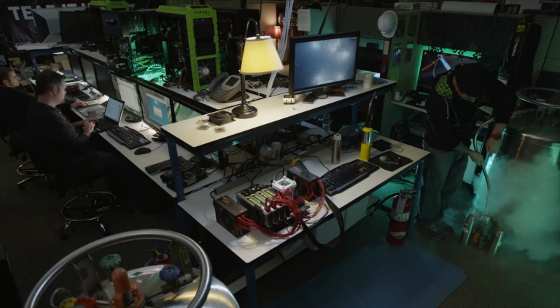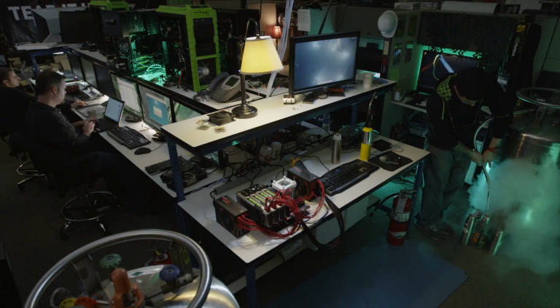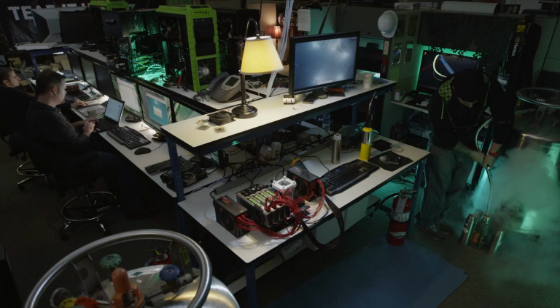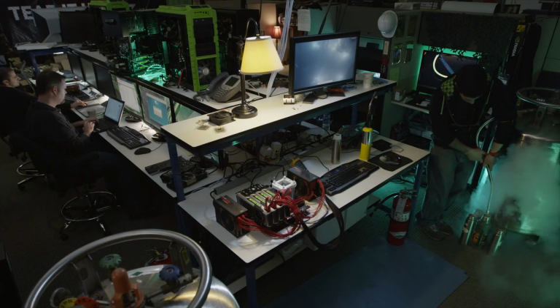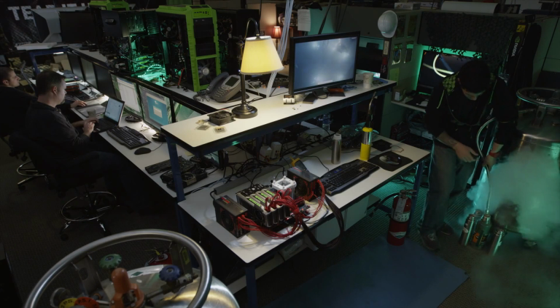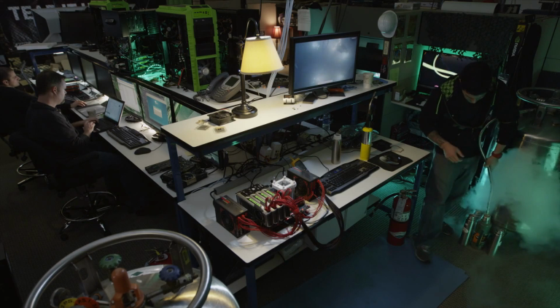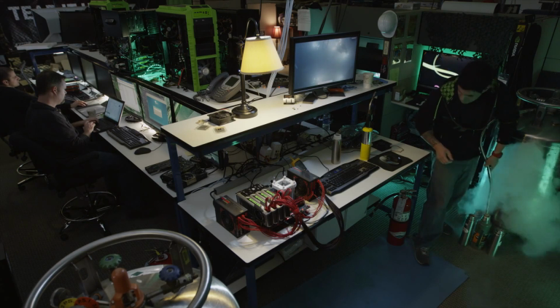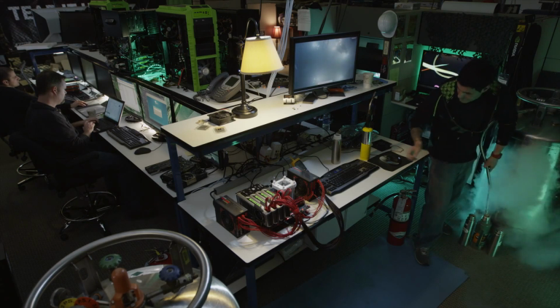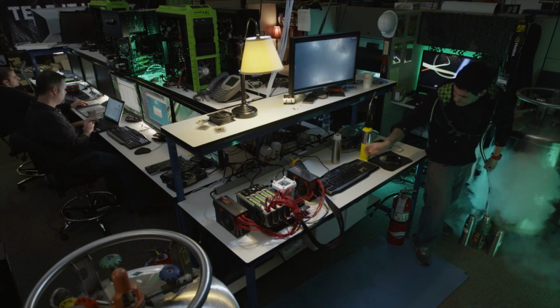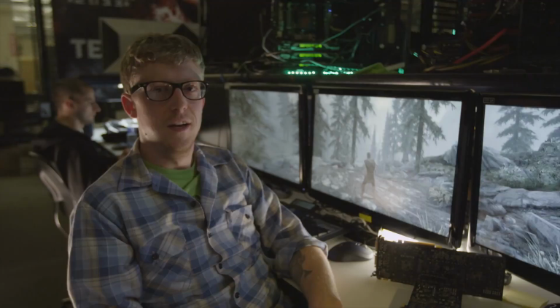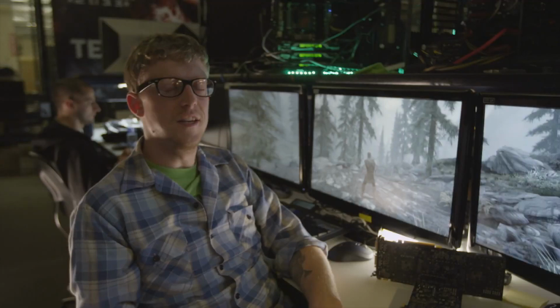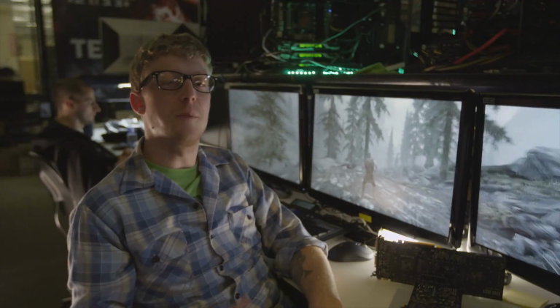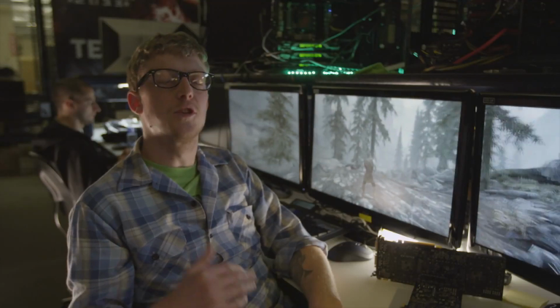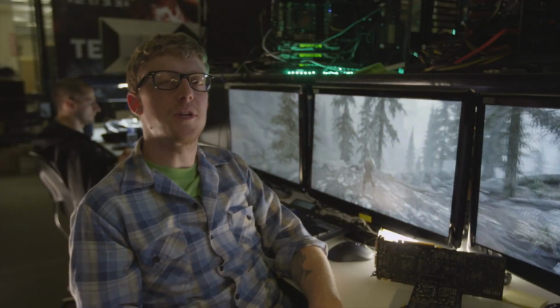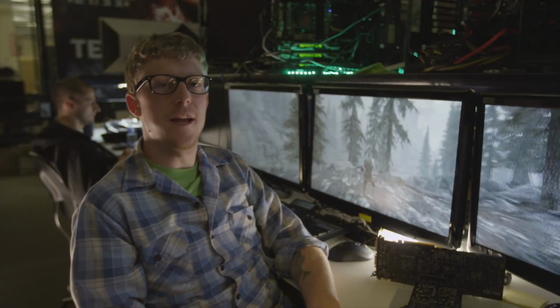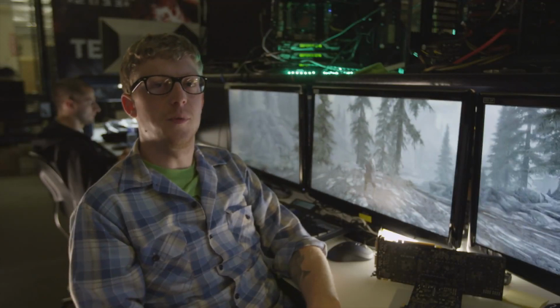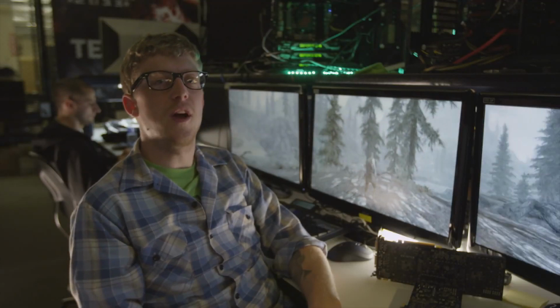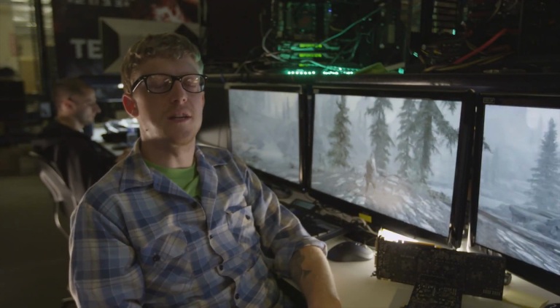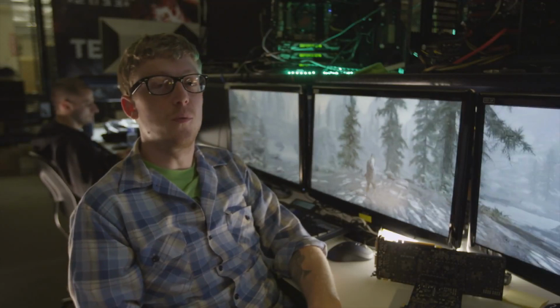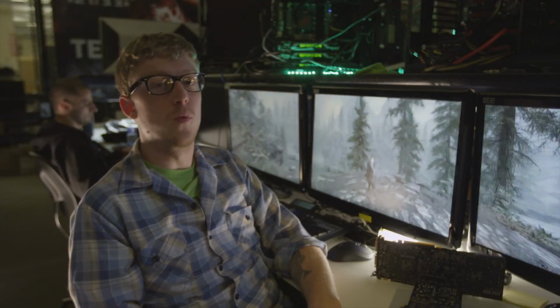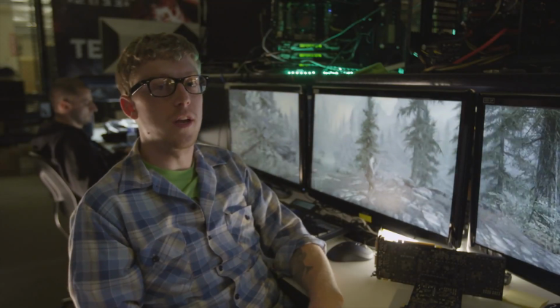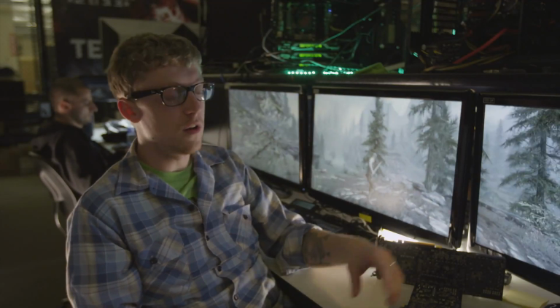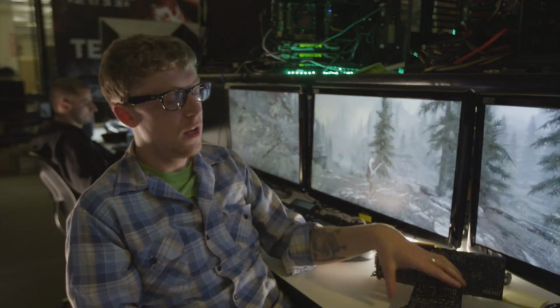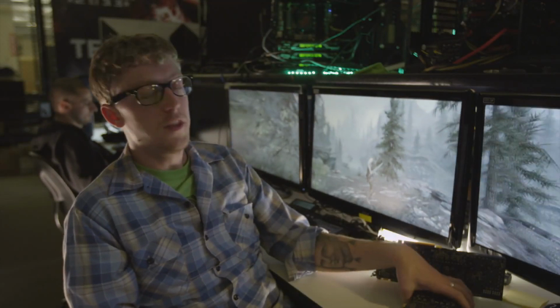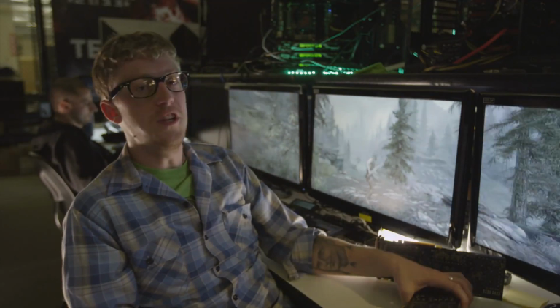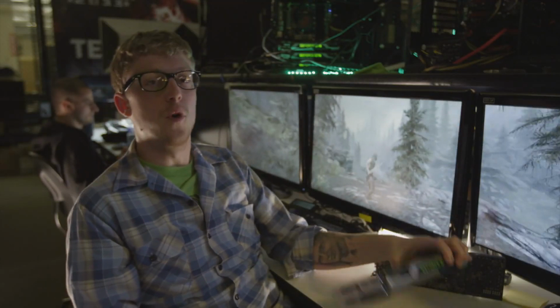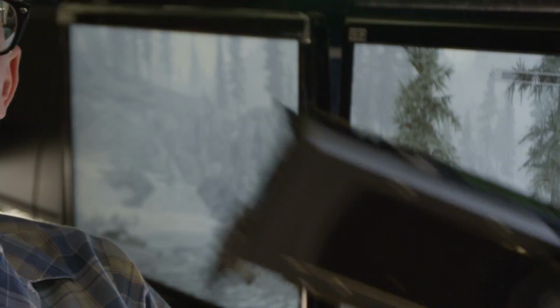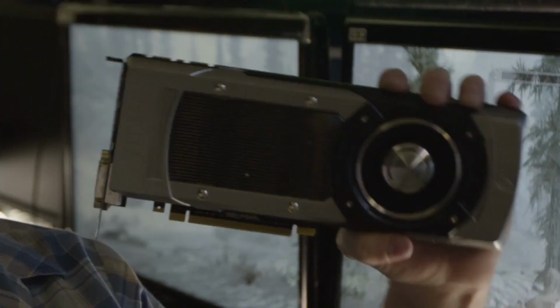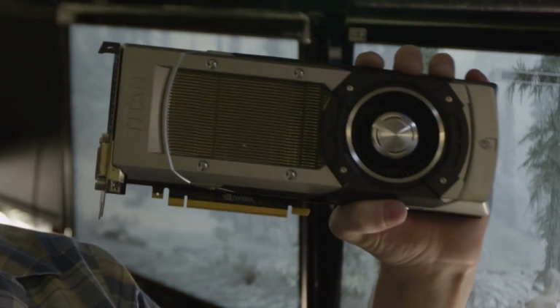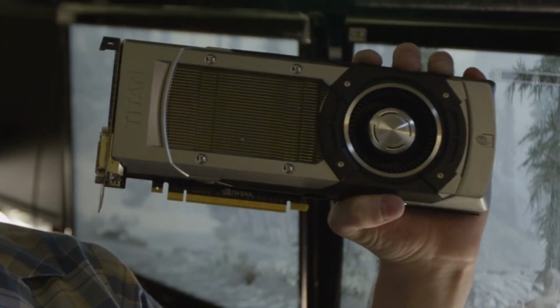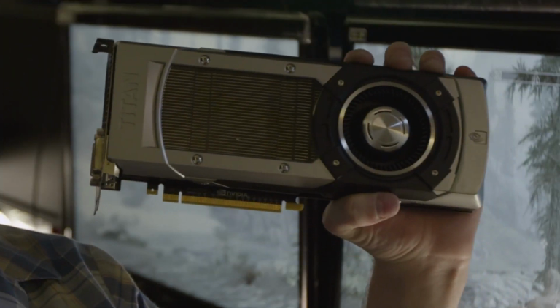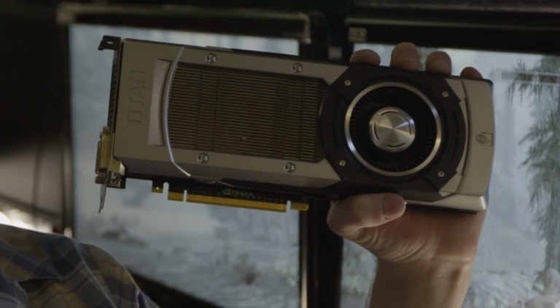Hi, my name is Andrew Kuhnrad from NVIDIA. Today I'm super excited to bring you guys something we've been working on: the GeForce GTX Titan.